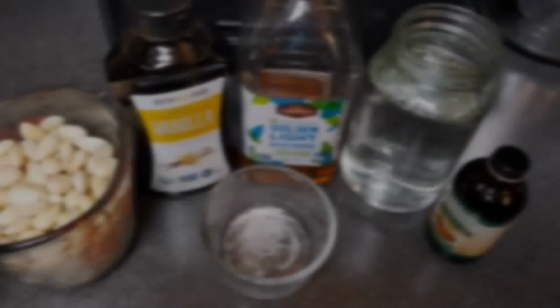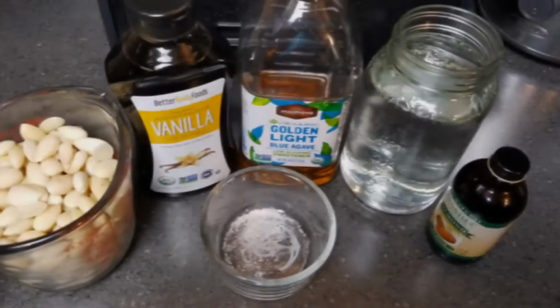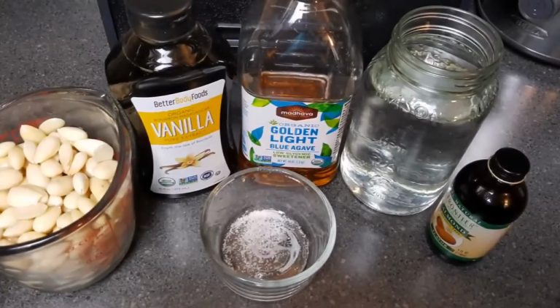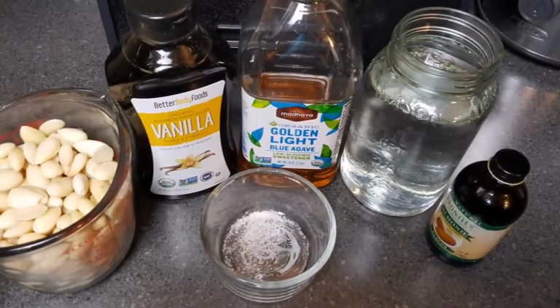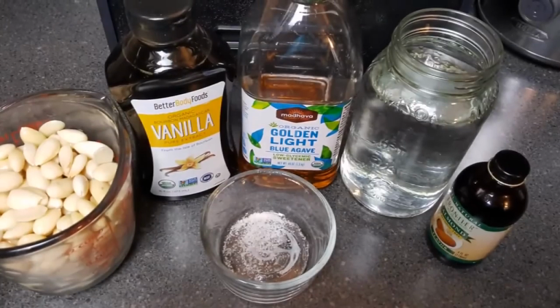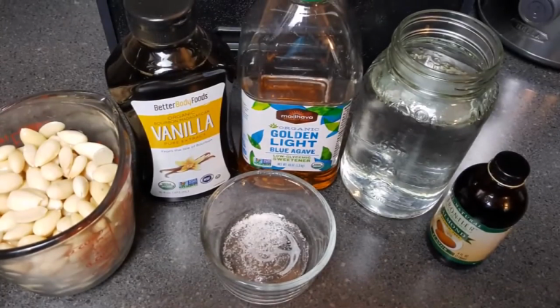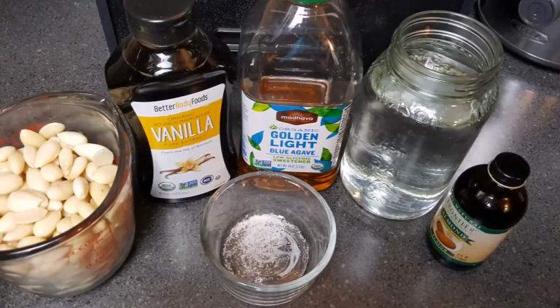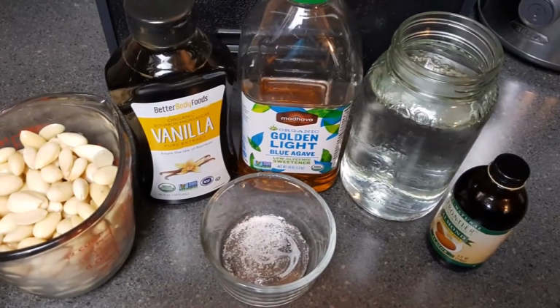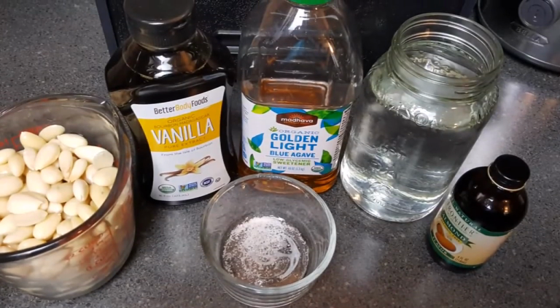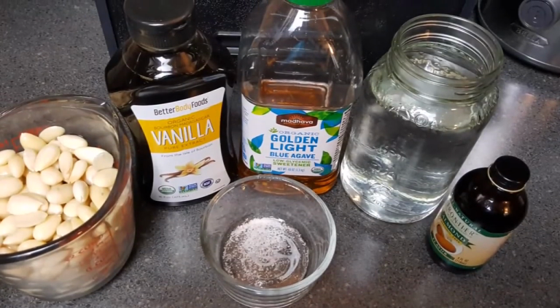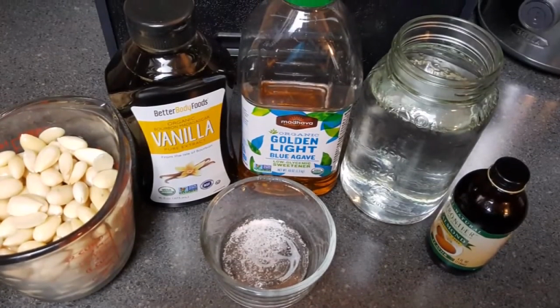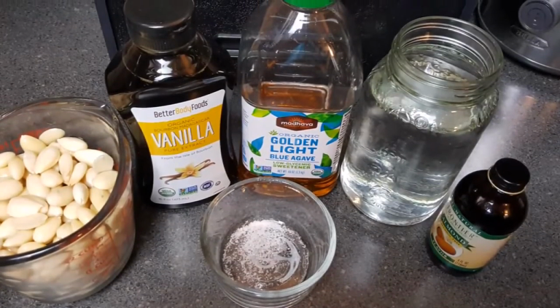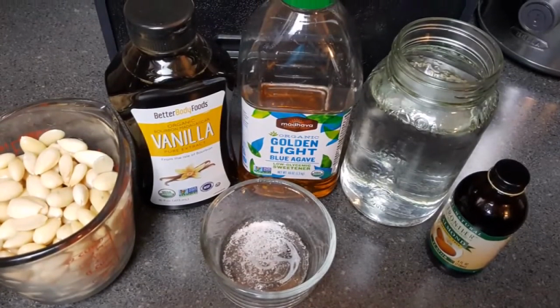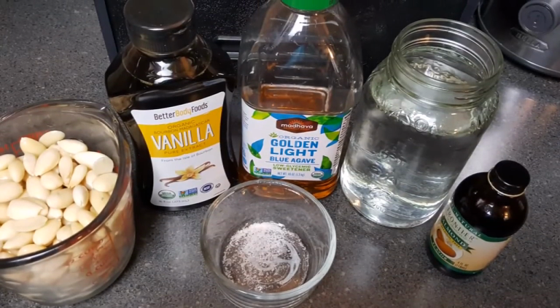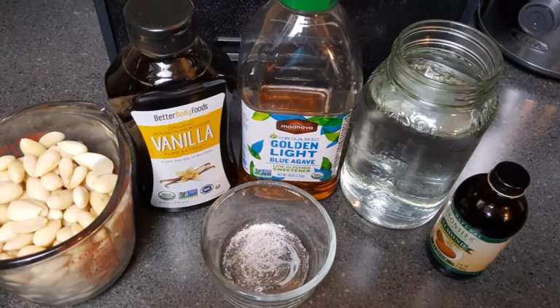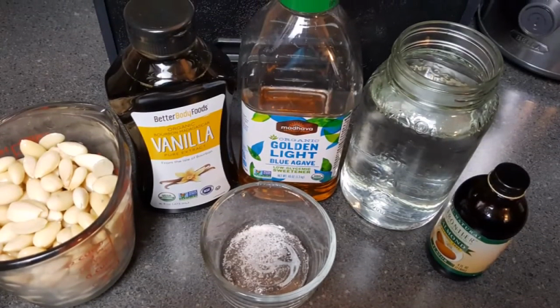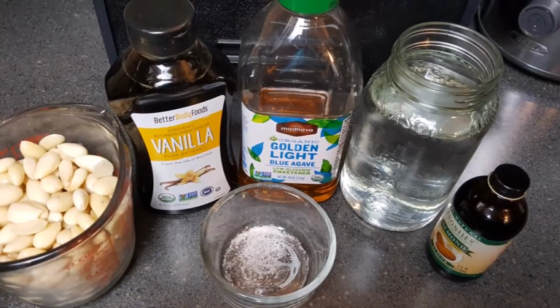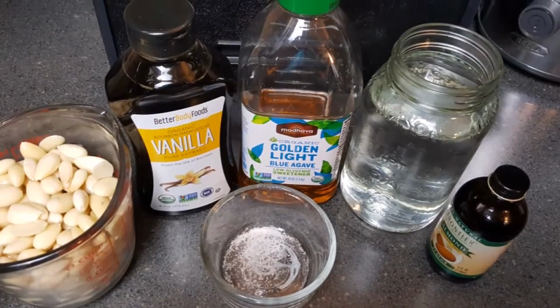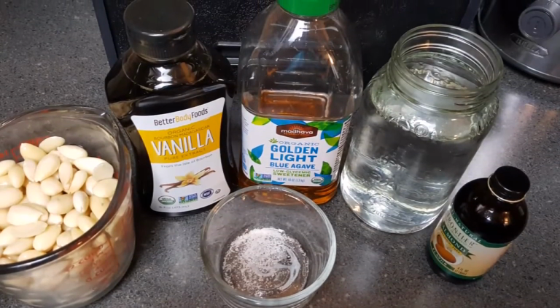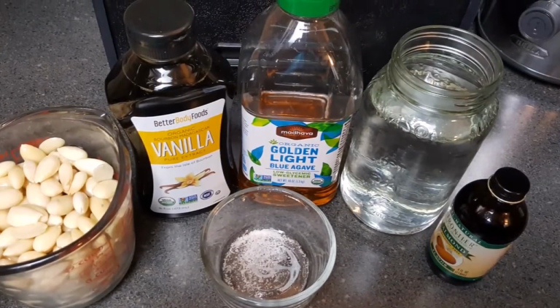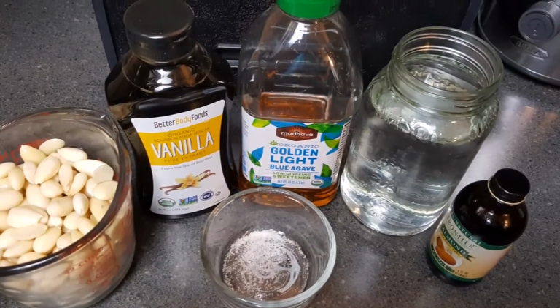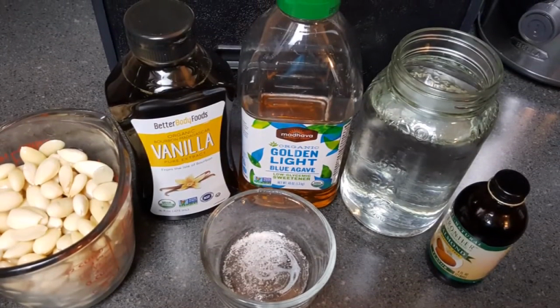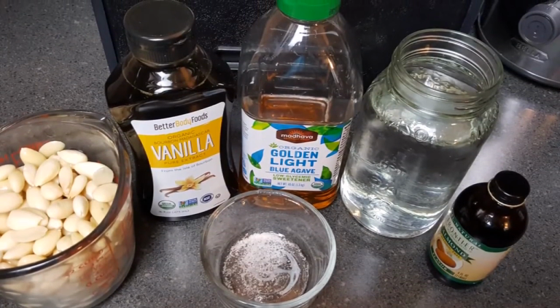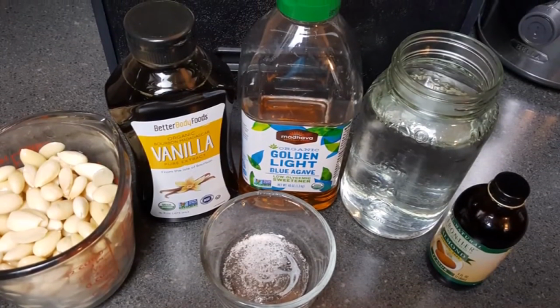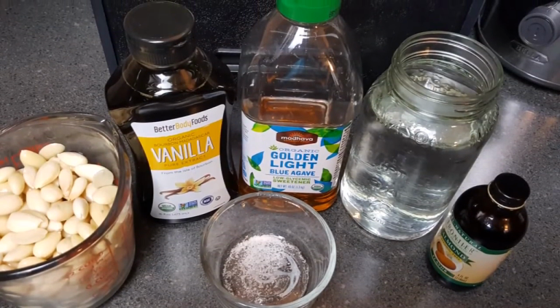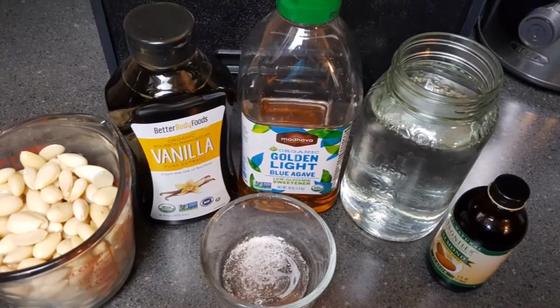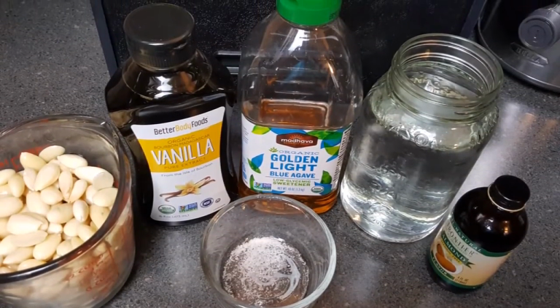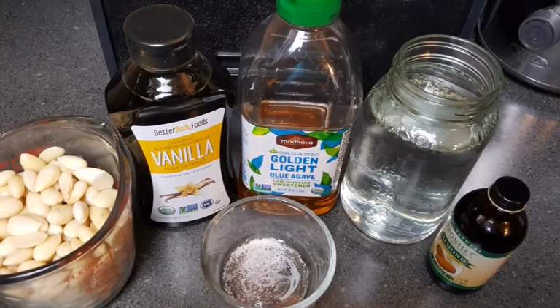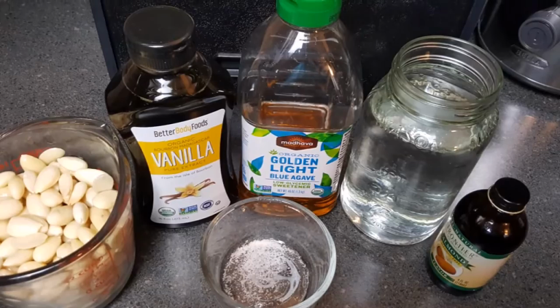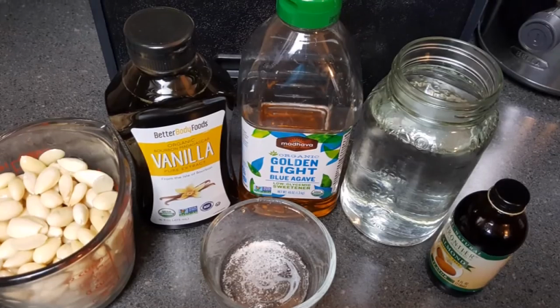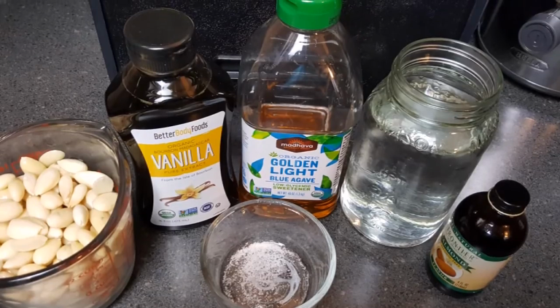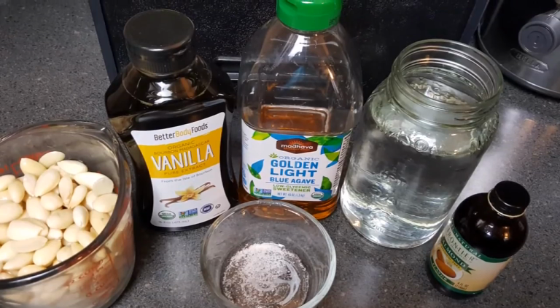Here's all of the ingredients we'll be using today. The recipe will be listed in the description box below.